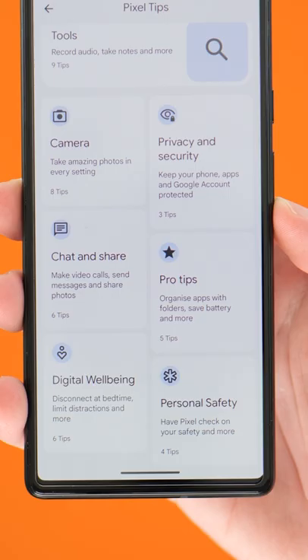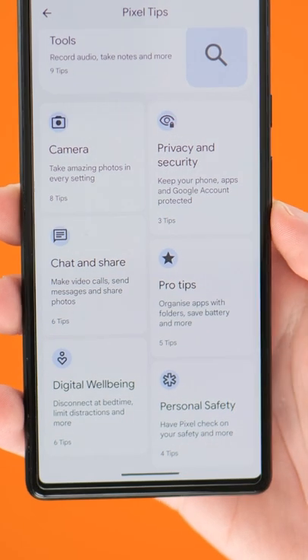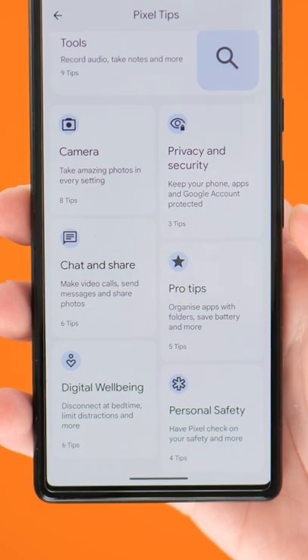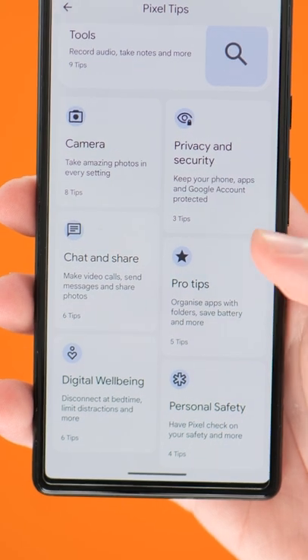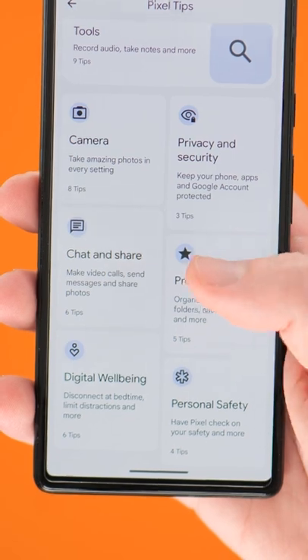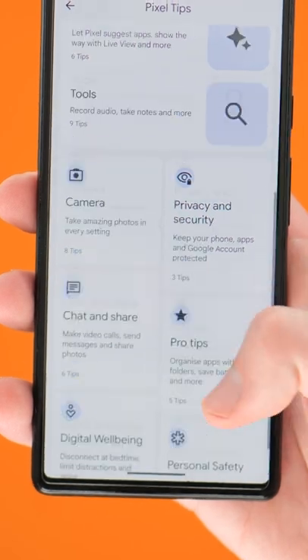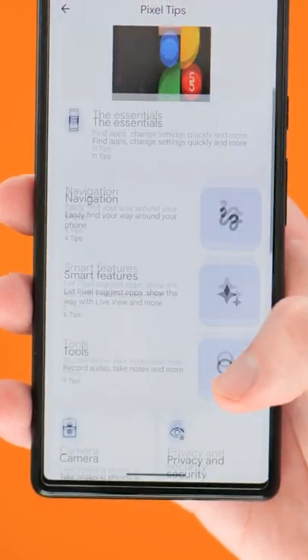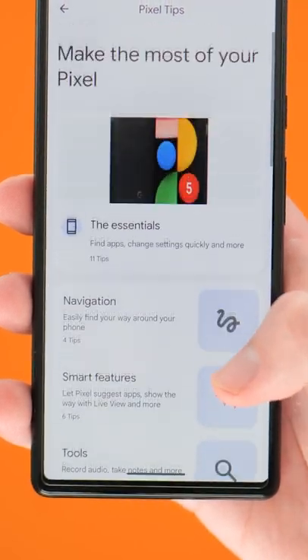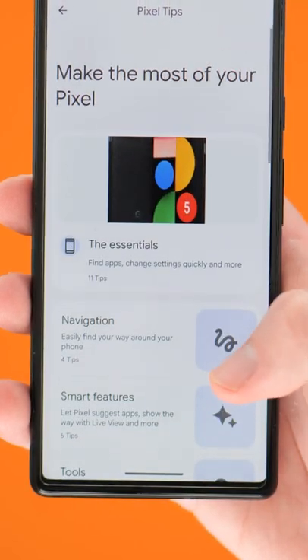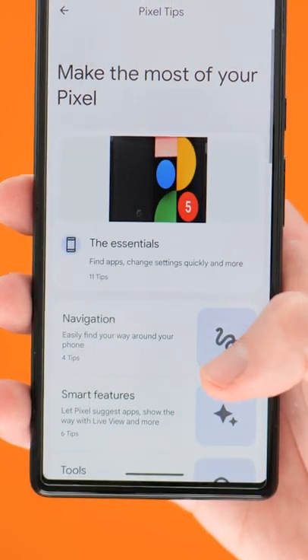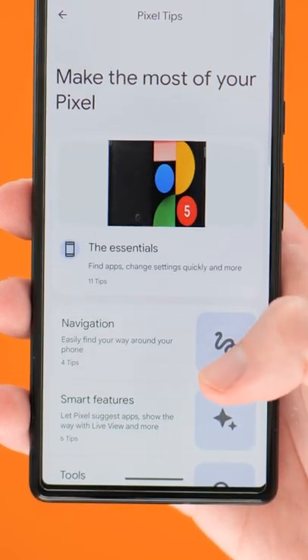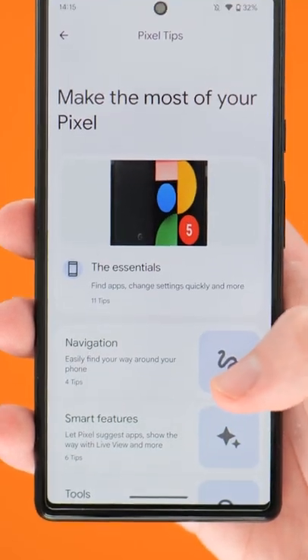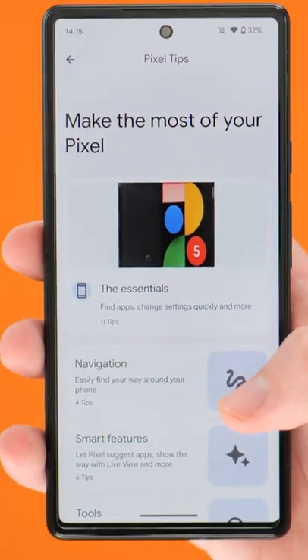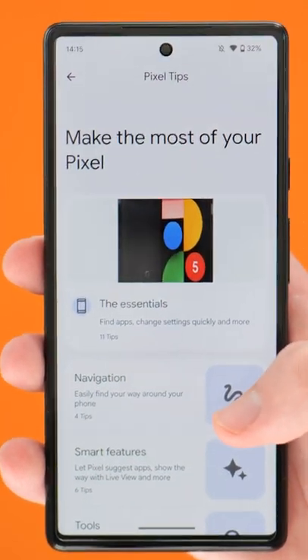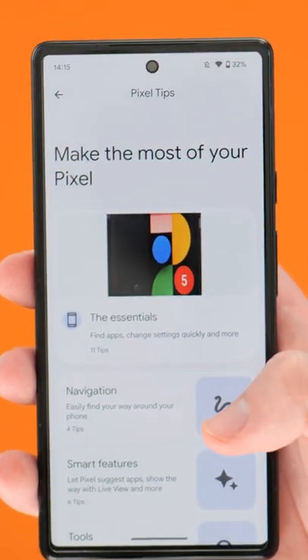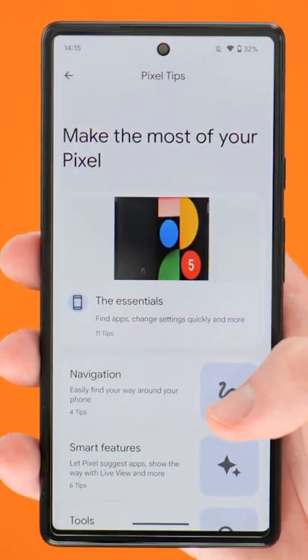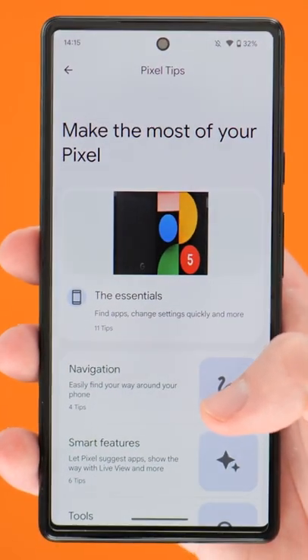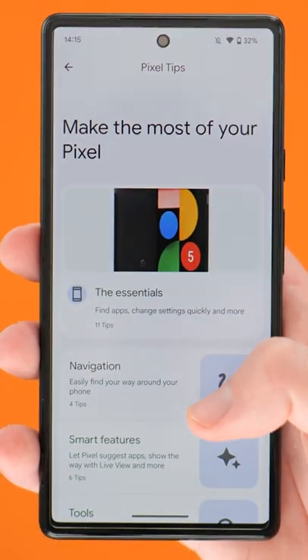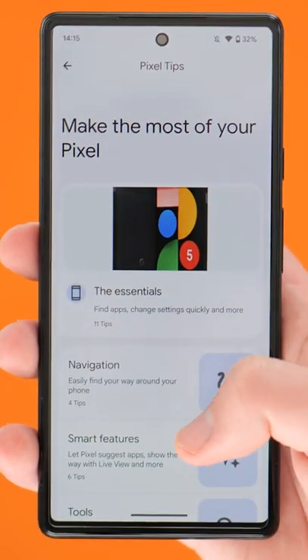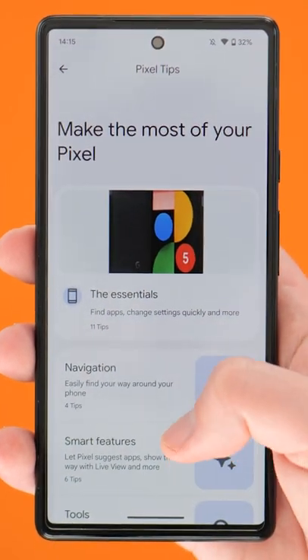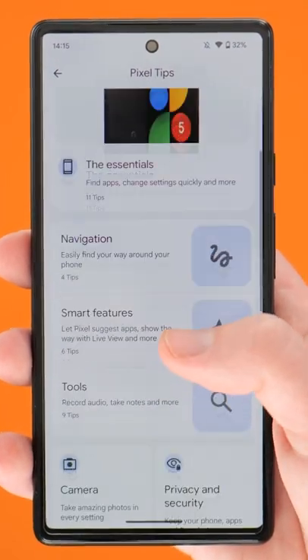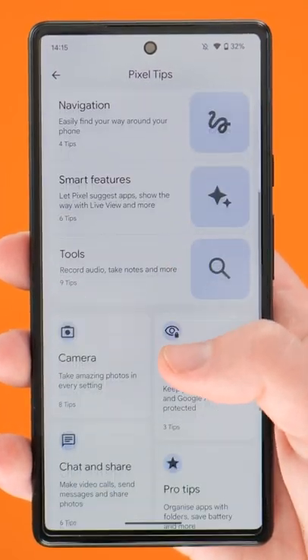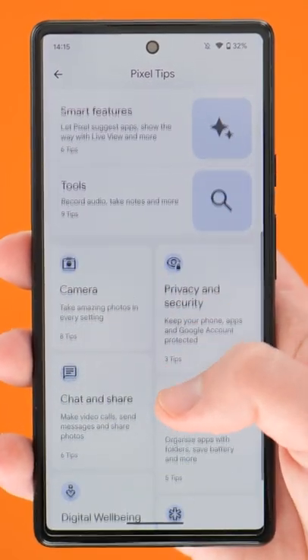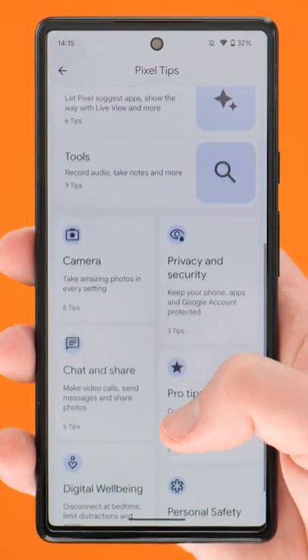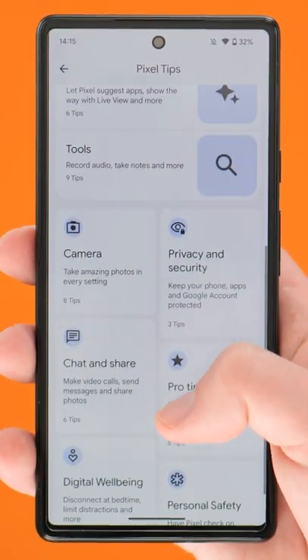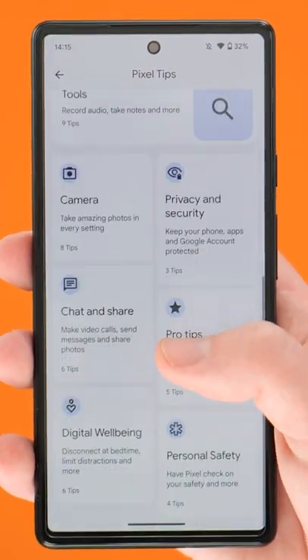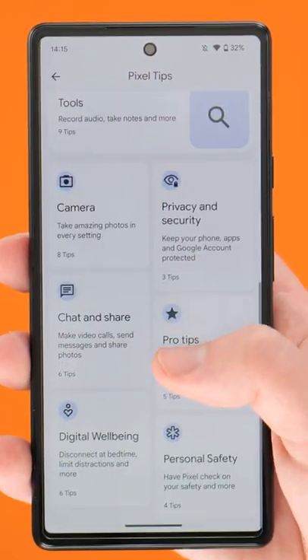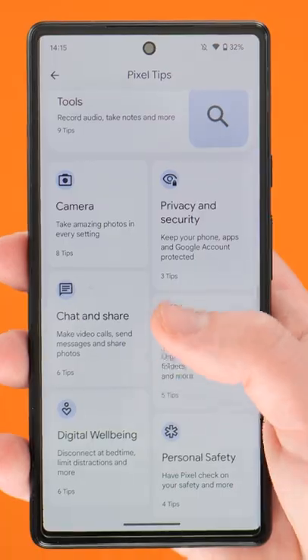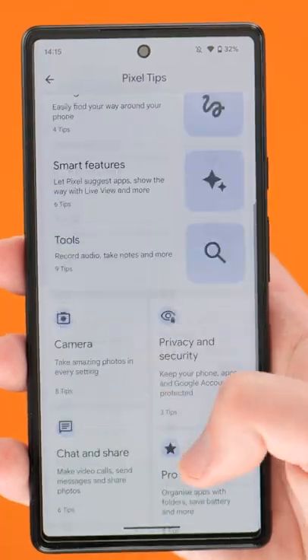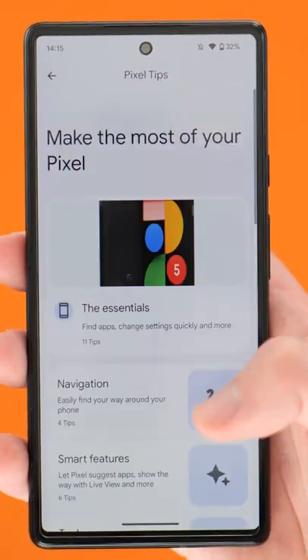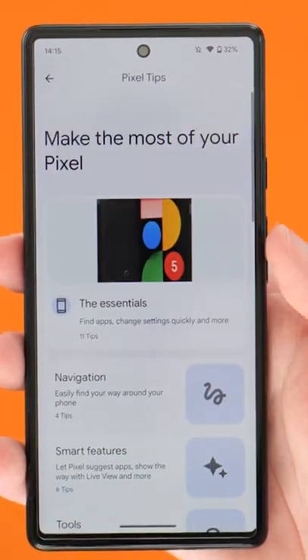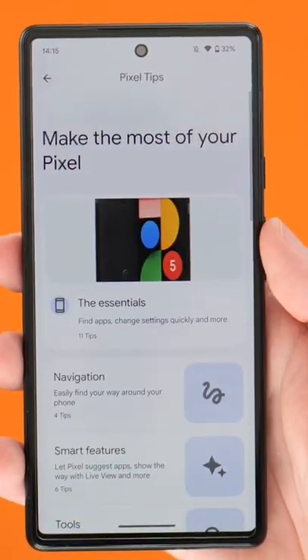Firstly, if you use the Pixel Tips app, it has a few little layout changes. Nothing major, but you should get more prominent feature highlights.